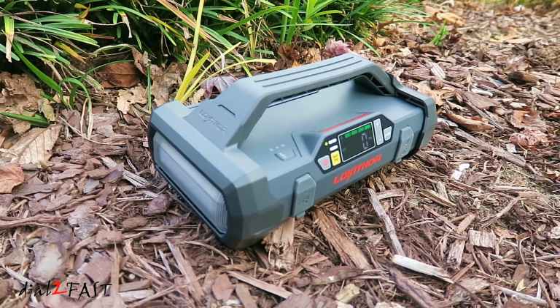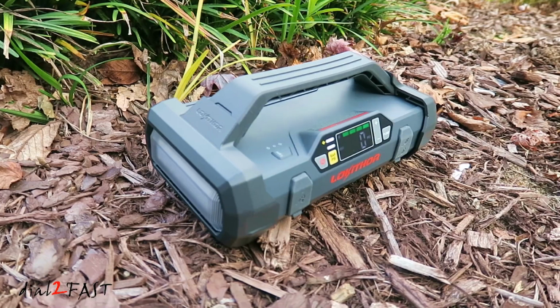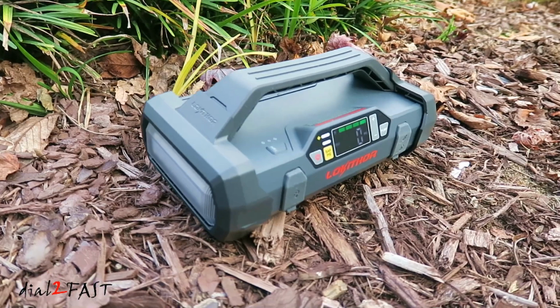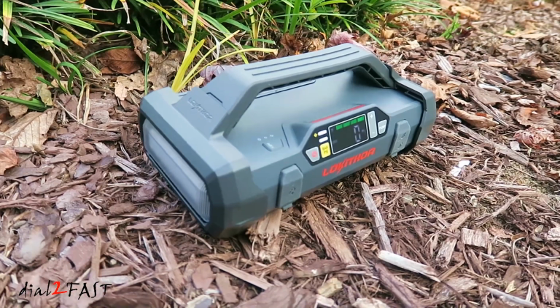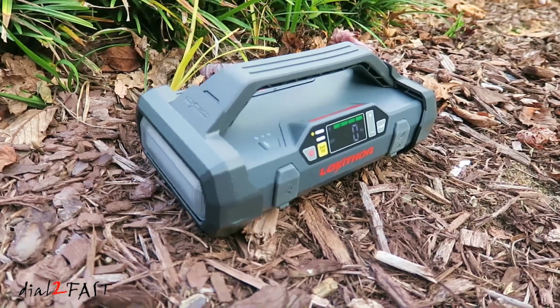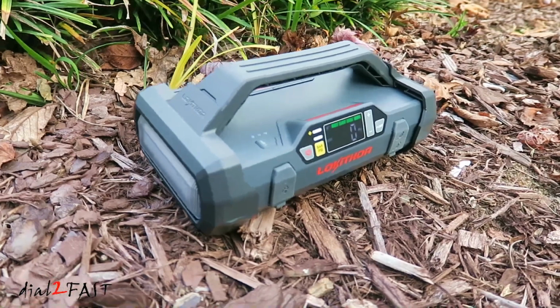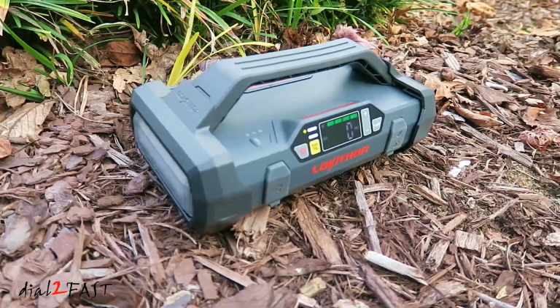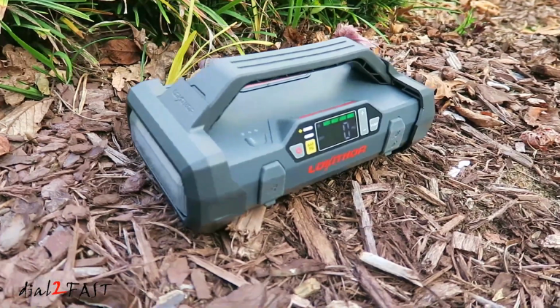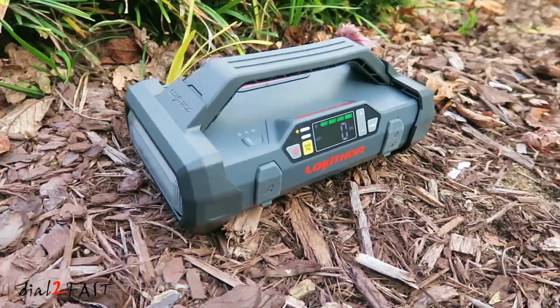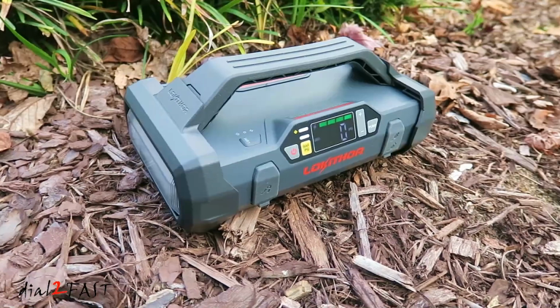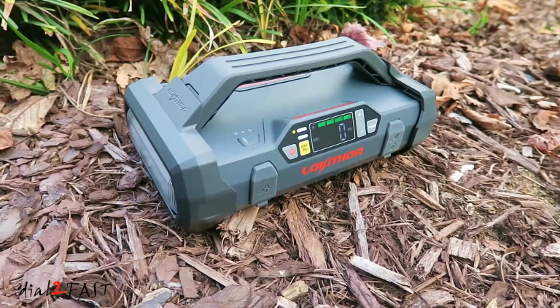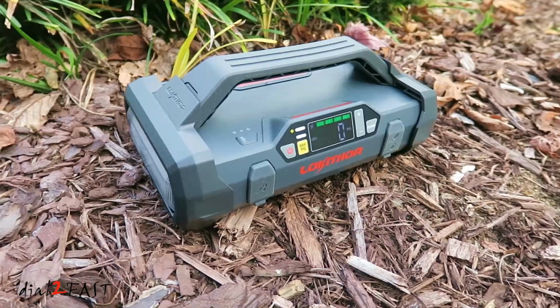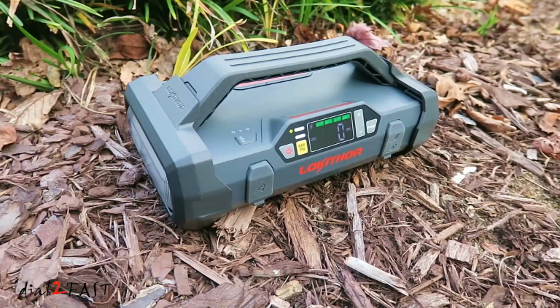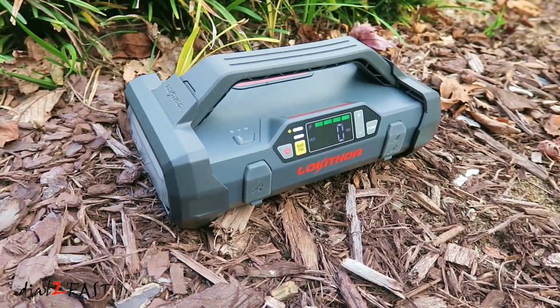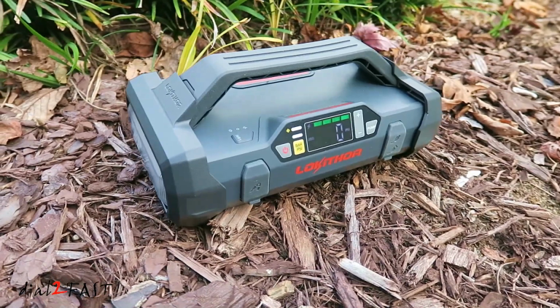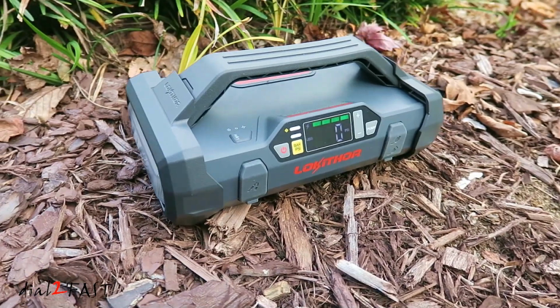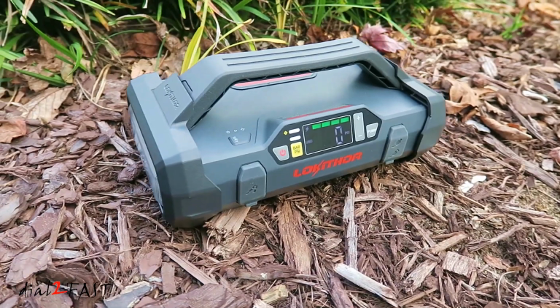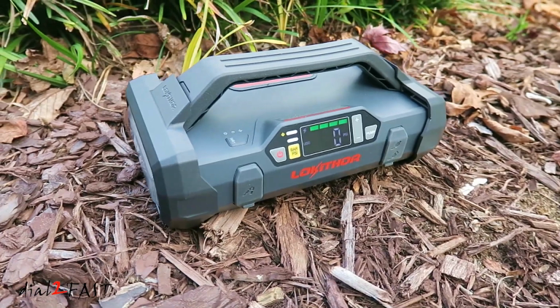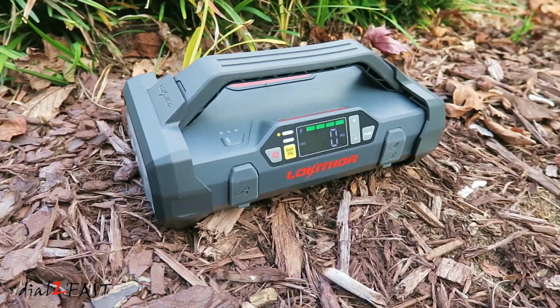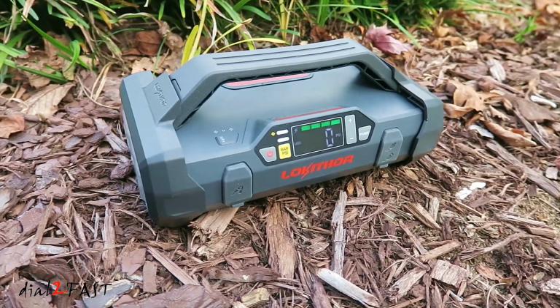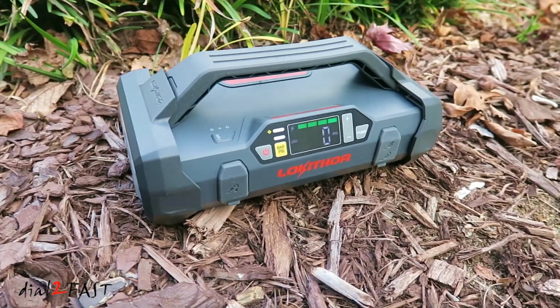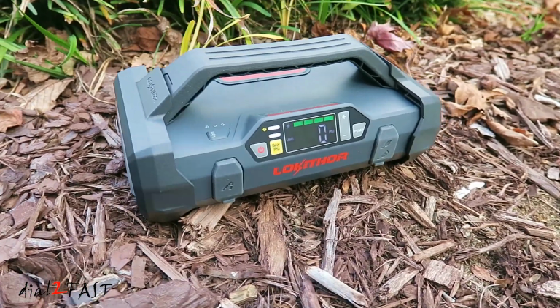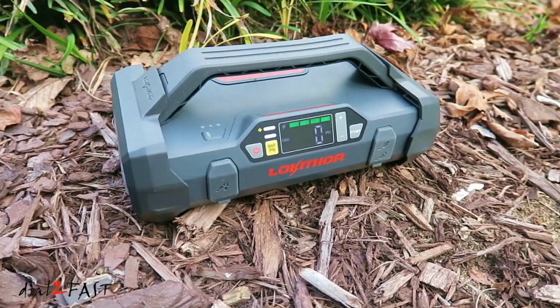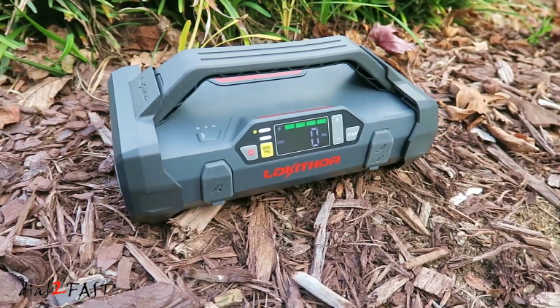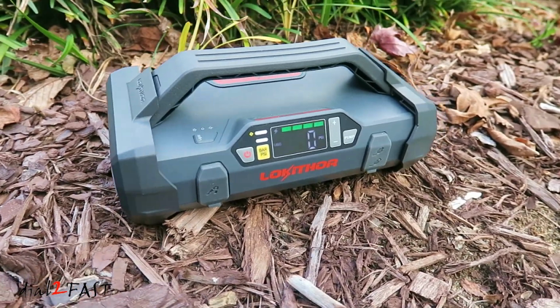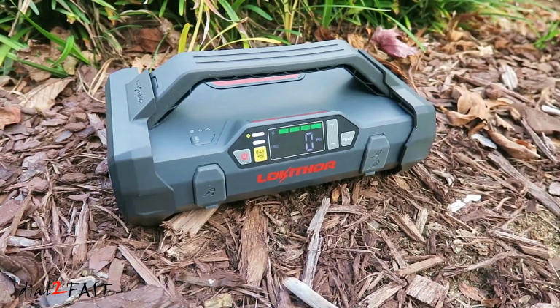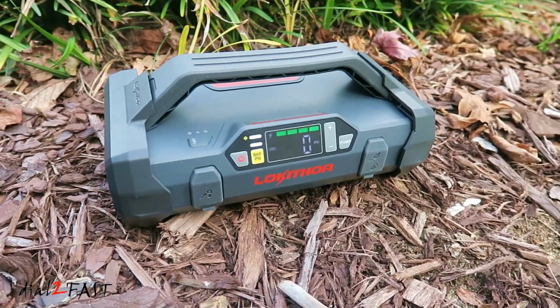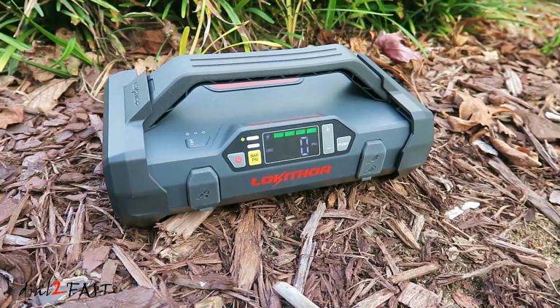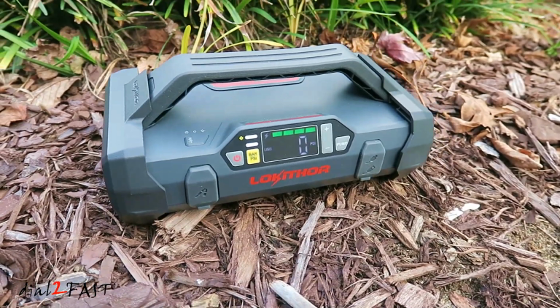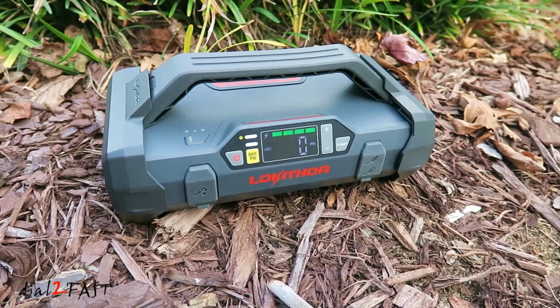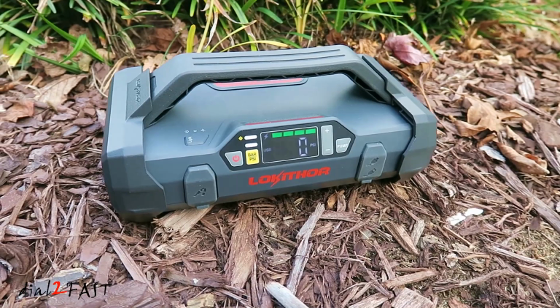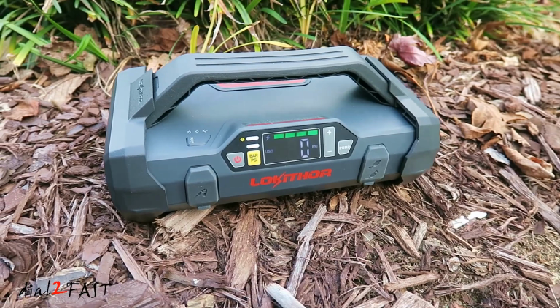Hello viewers, this Dao2Fast here. In today's video, I want to show you a very cool device for your vehicle.